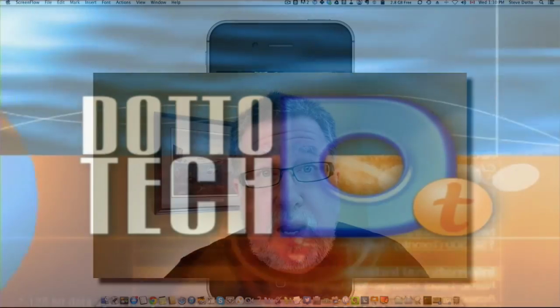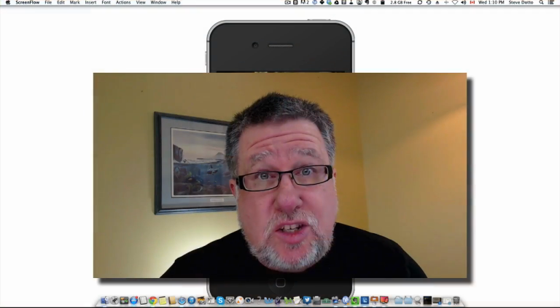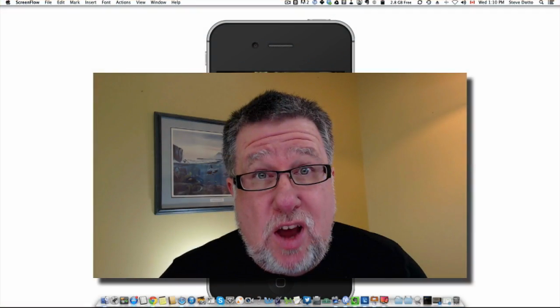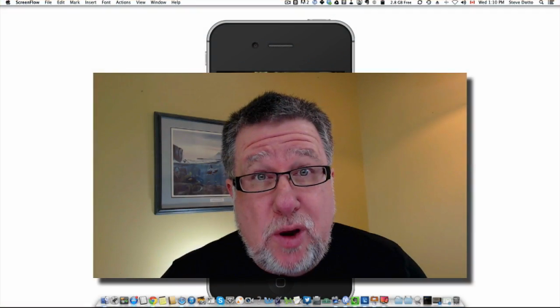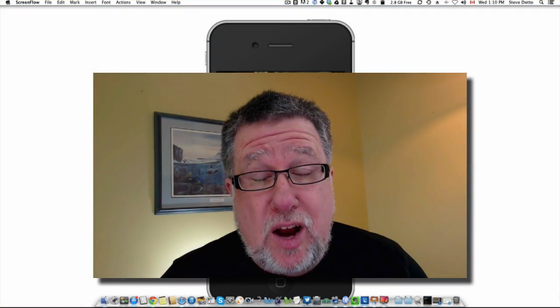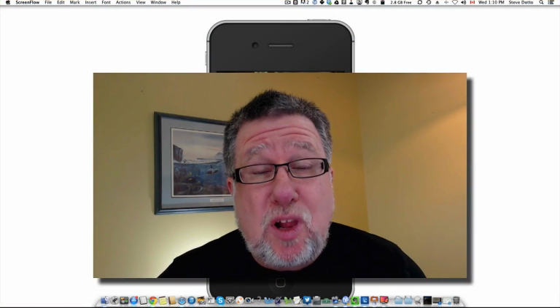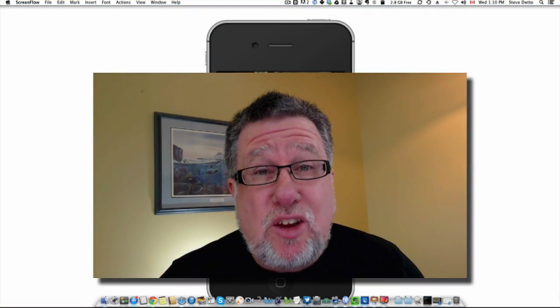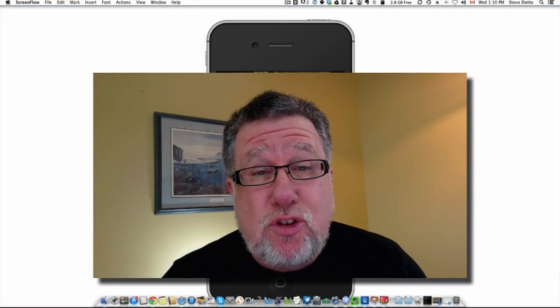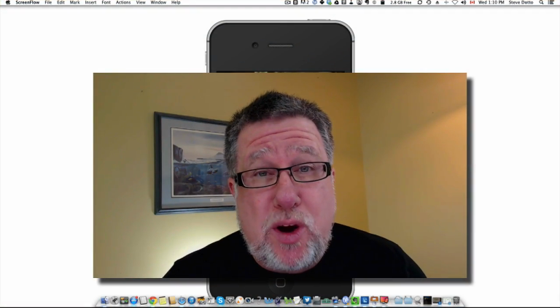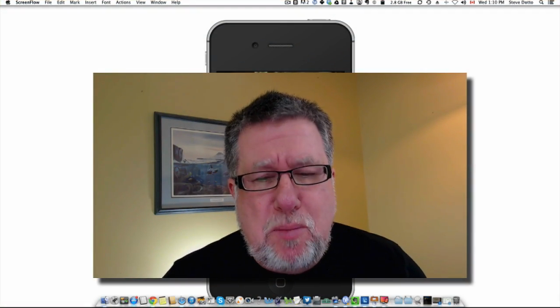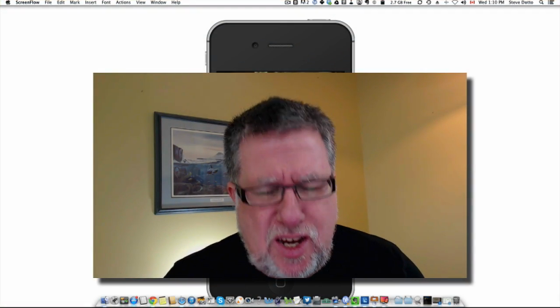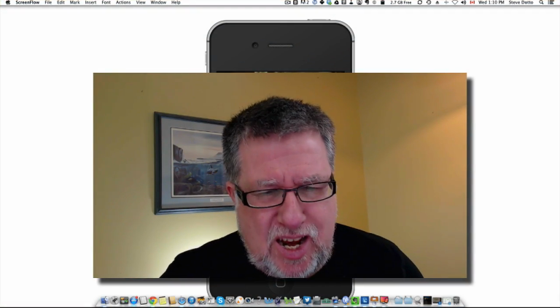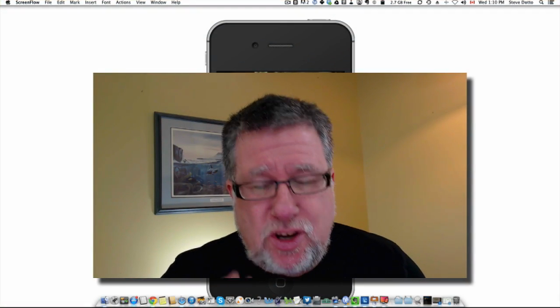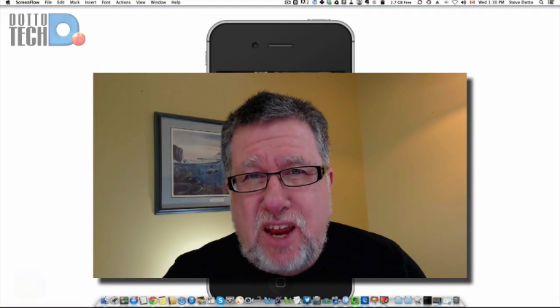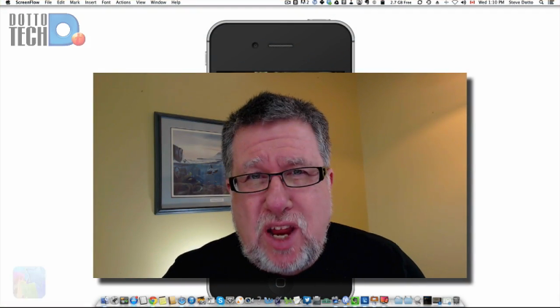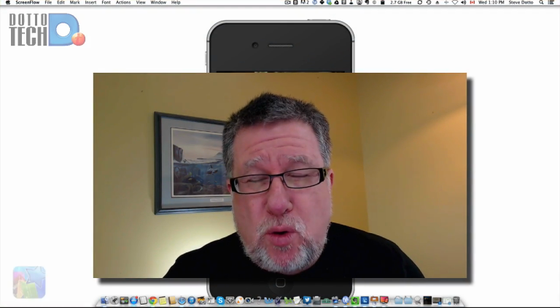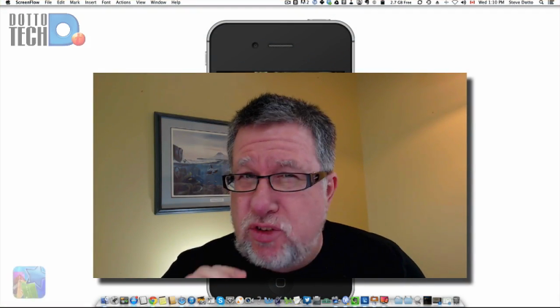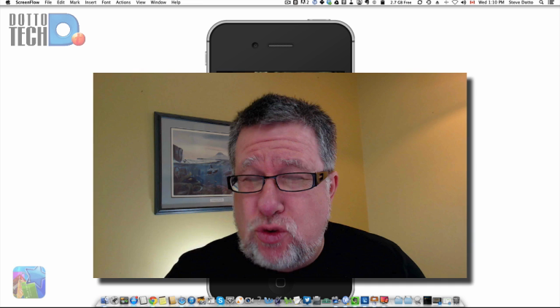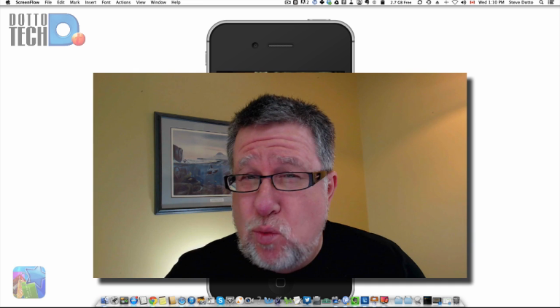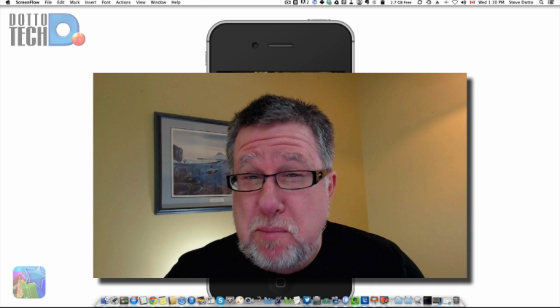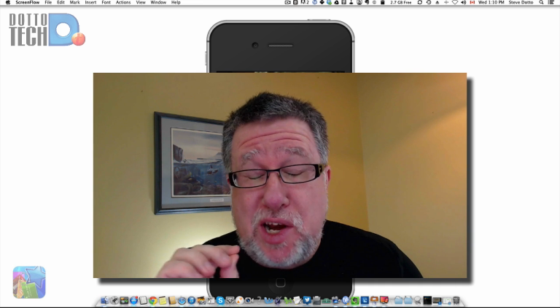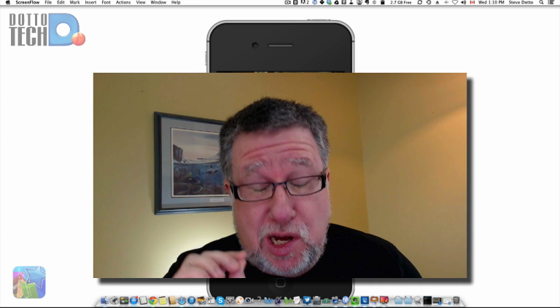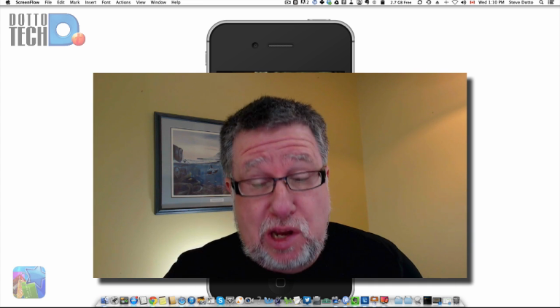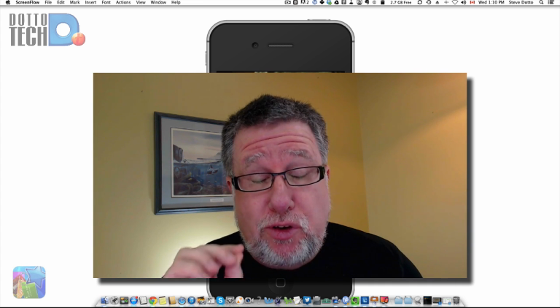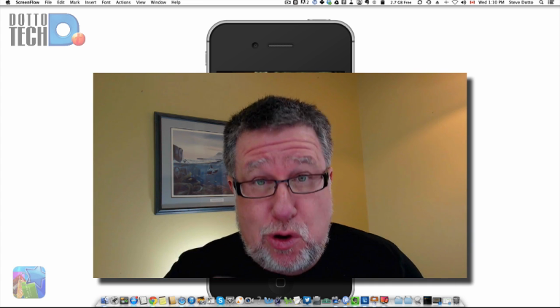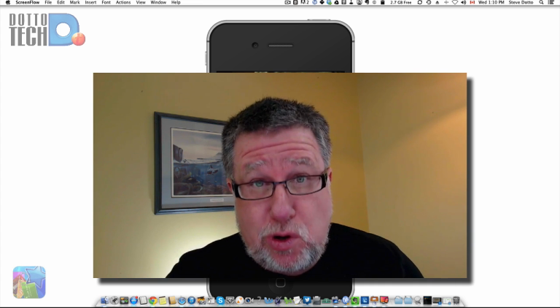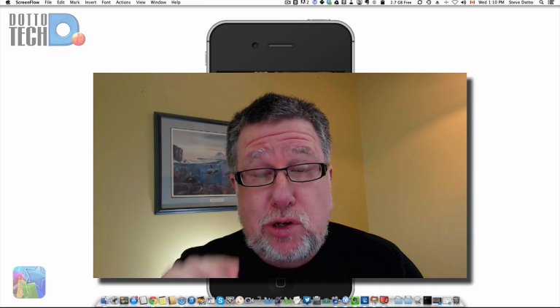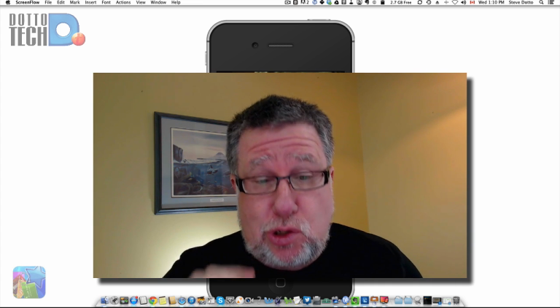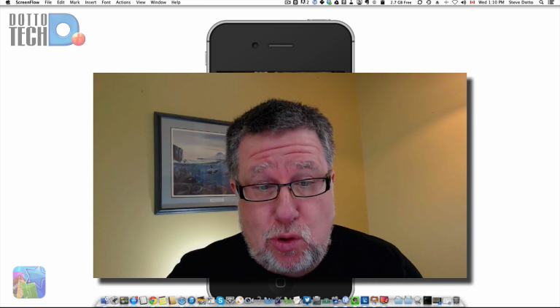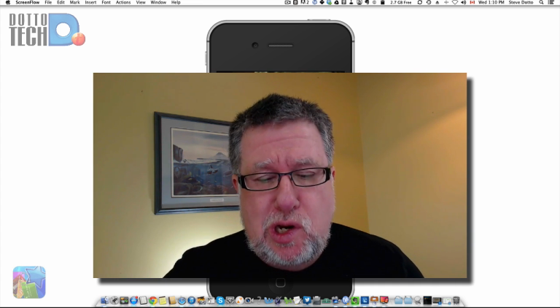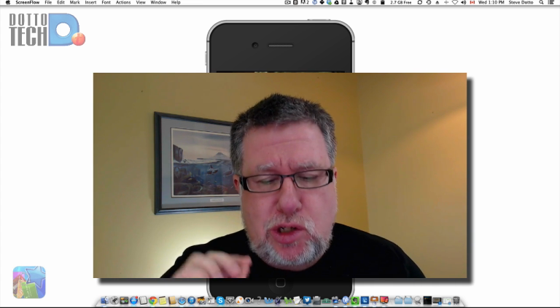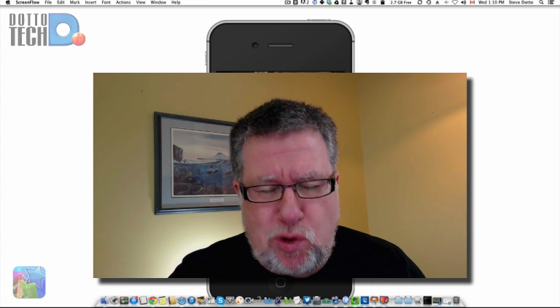Steve Dotto here. I'm glad you're joining me today. Today's demo is a short one but it is oh so sweet.